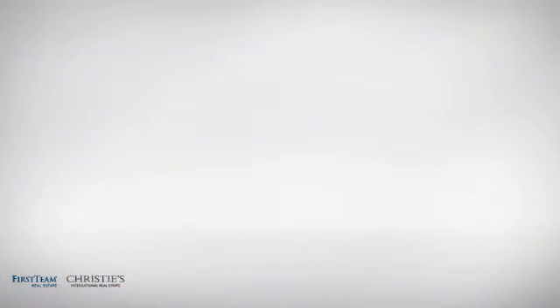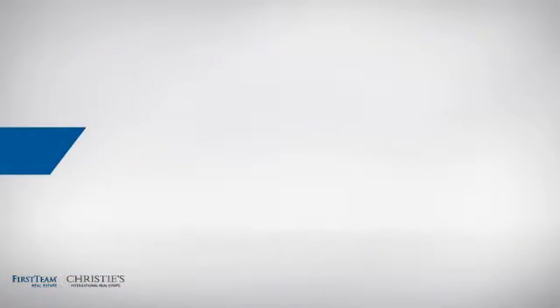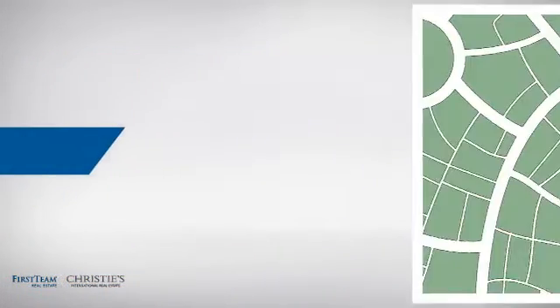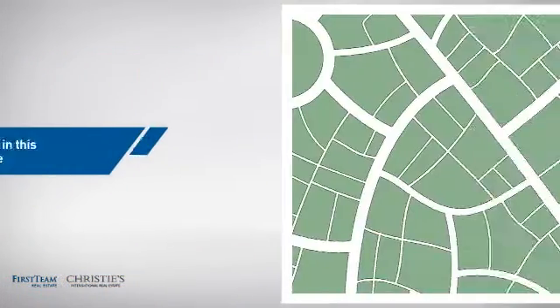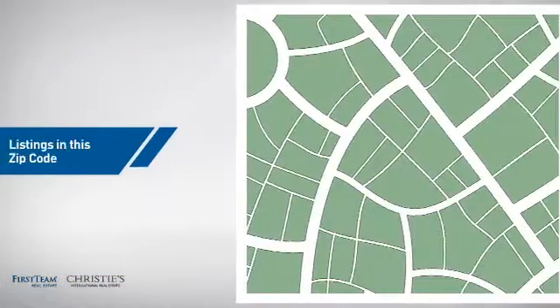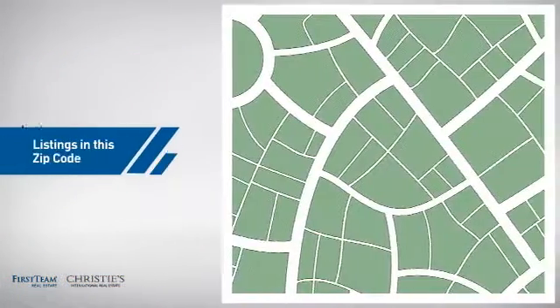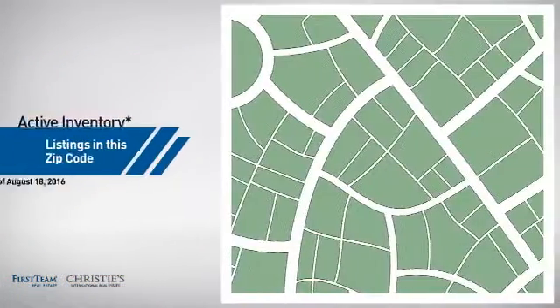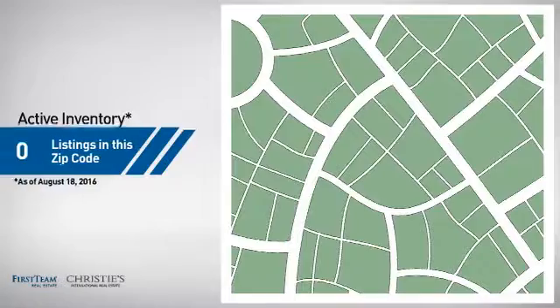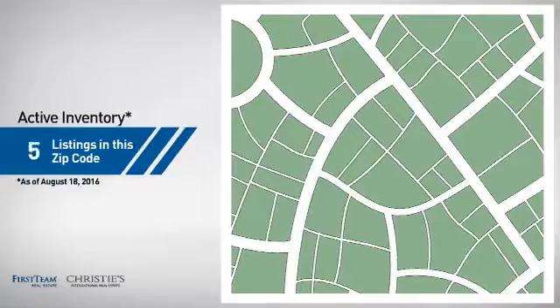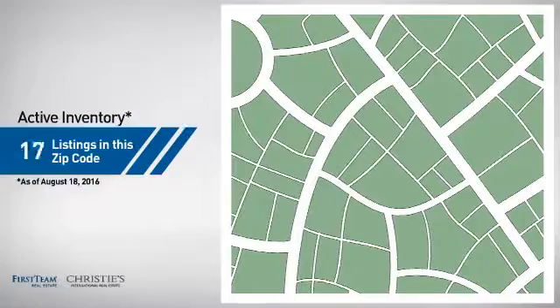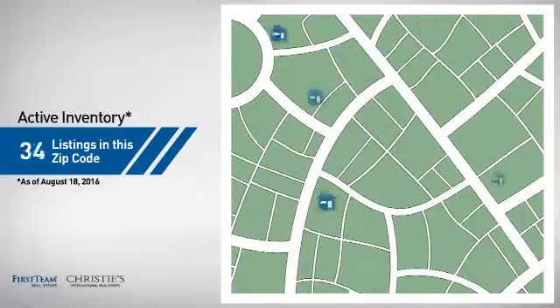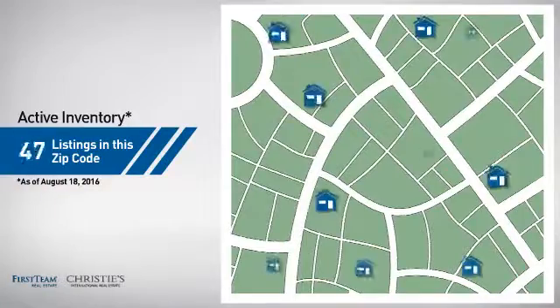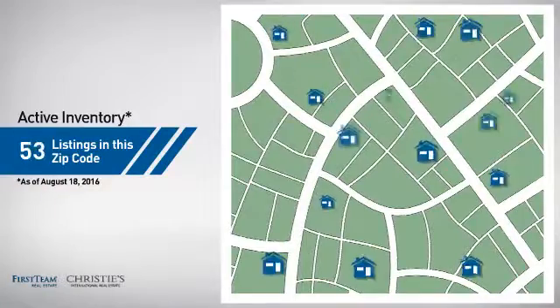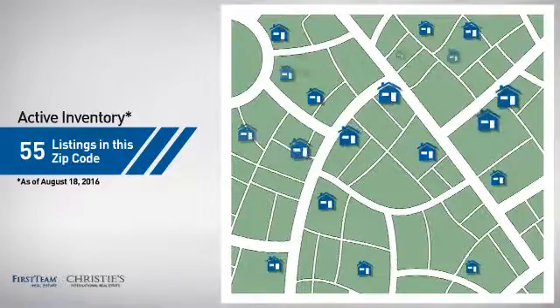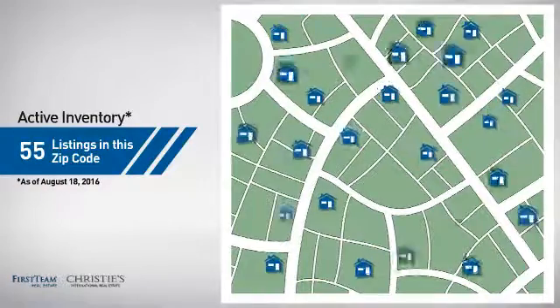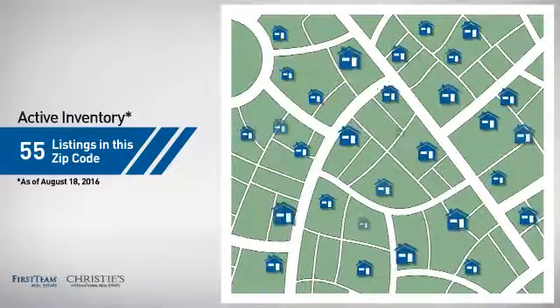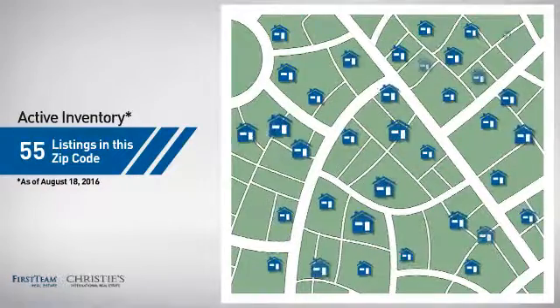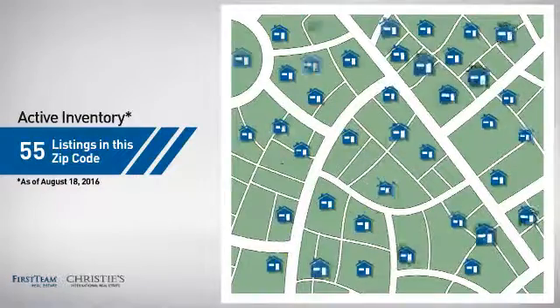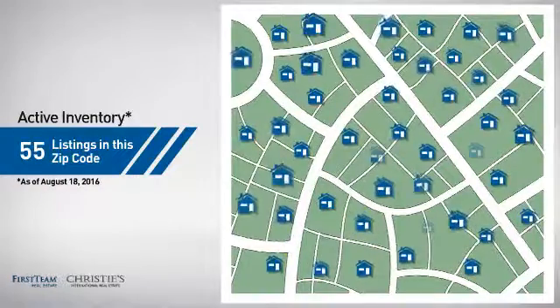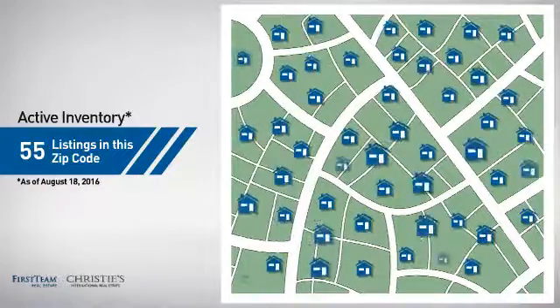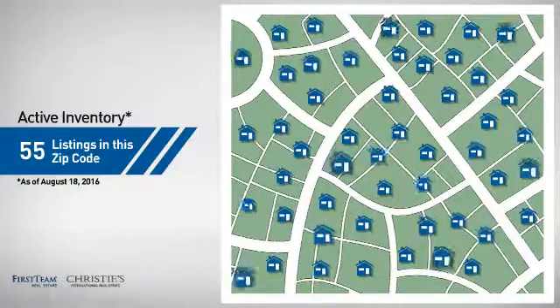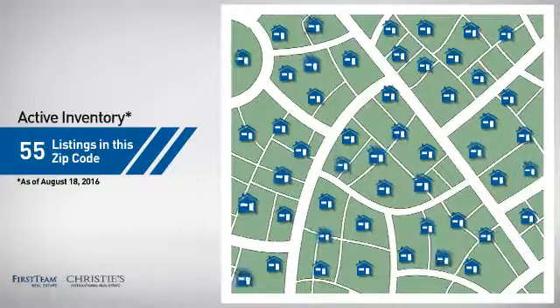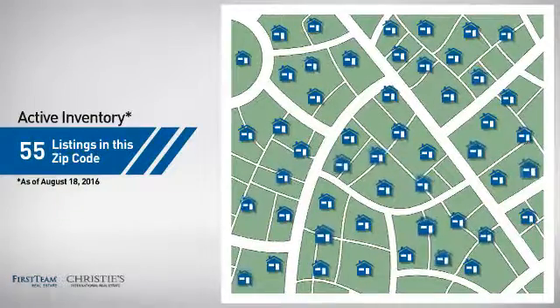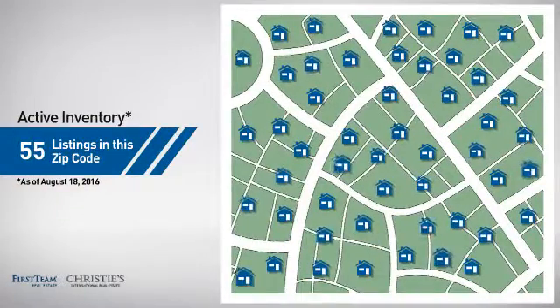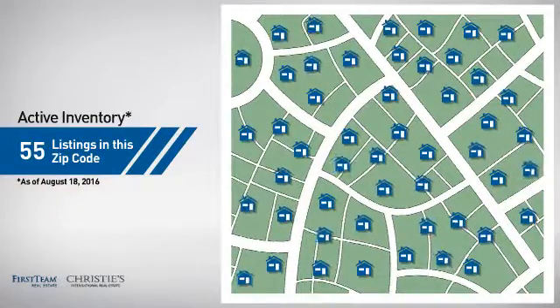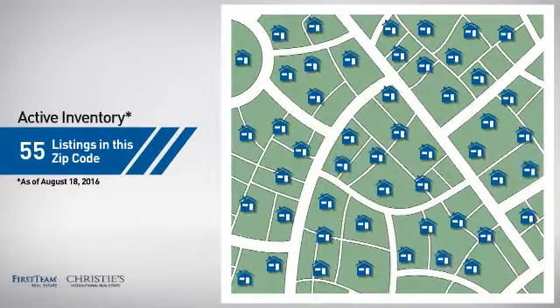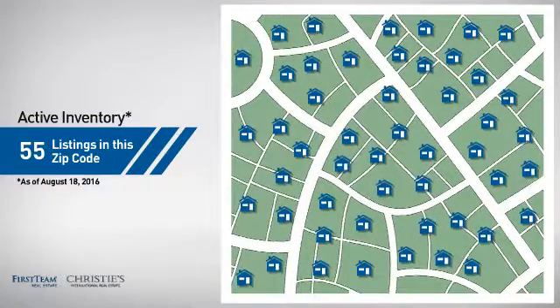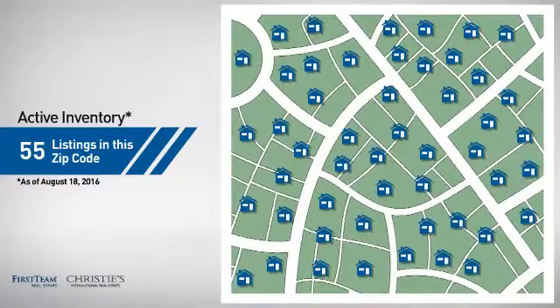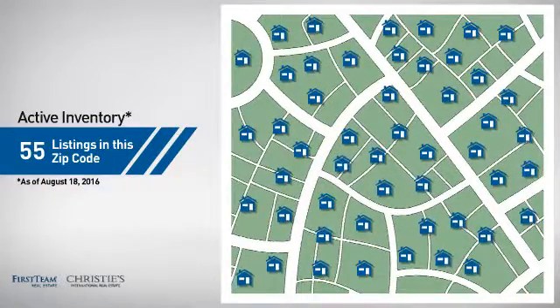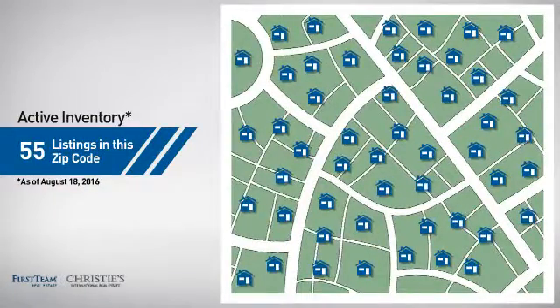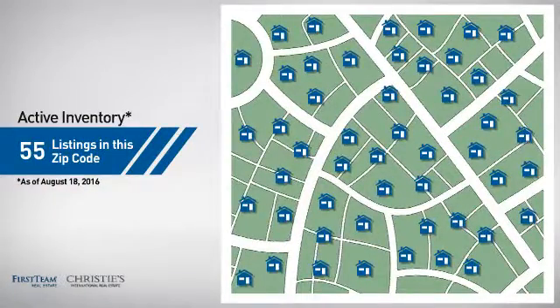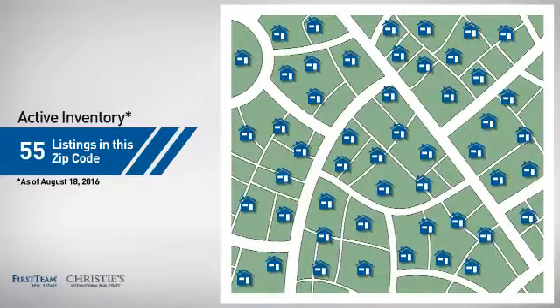Wondering how it stacks up against the competition? There are now 55 homes on the market within this zip code.